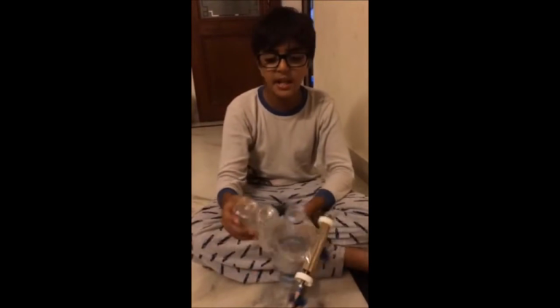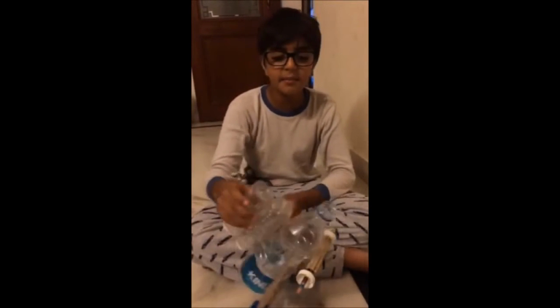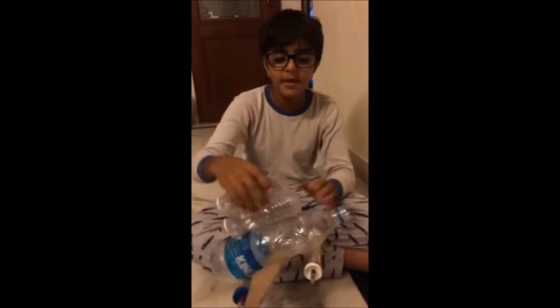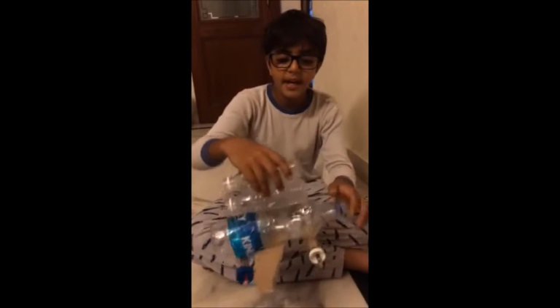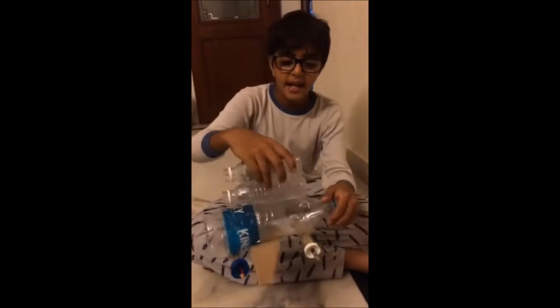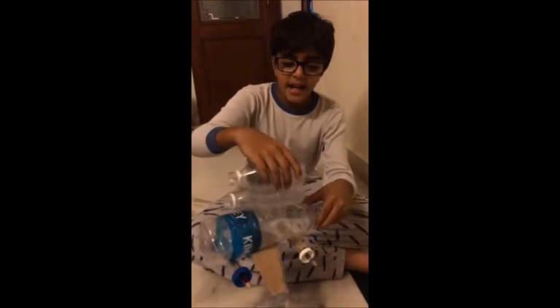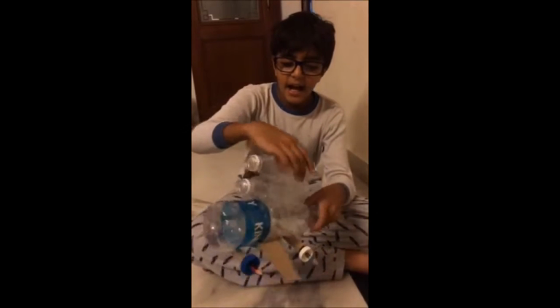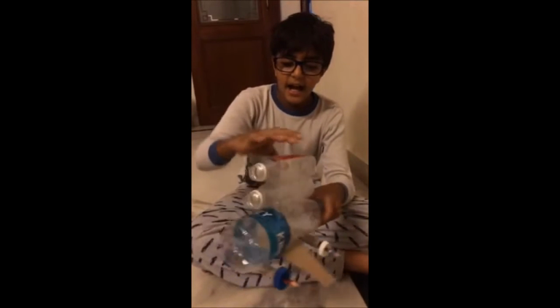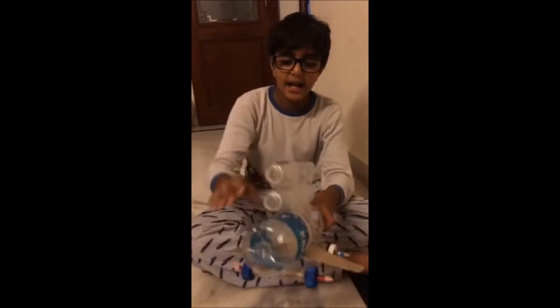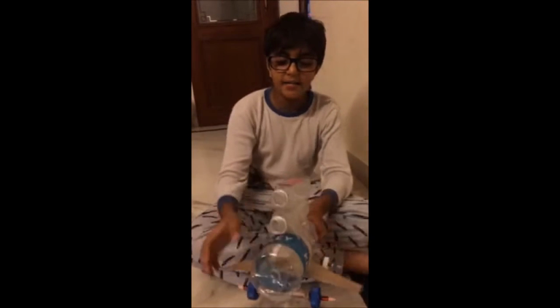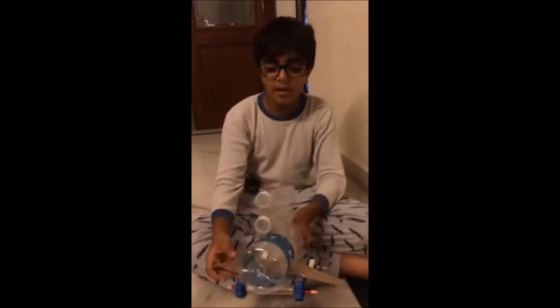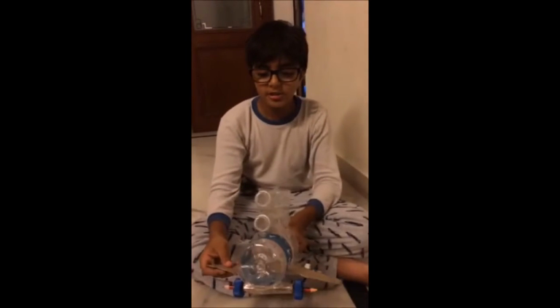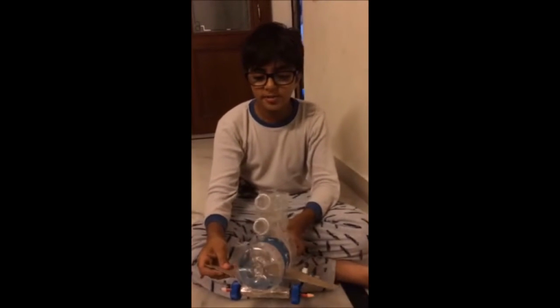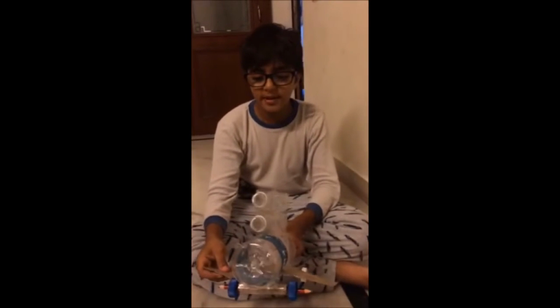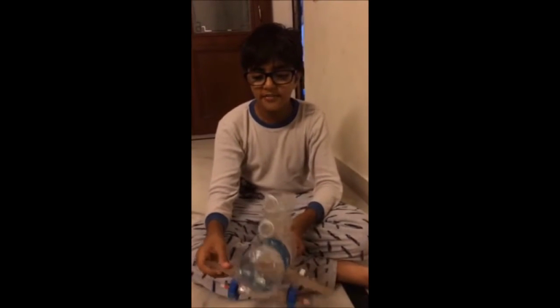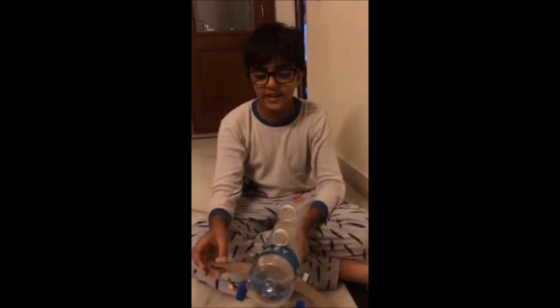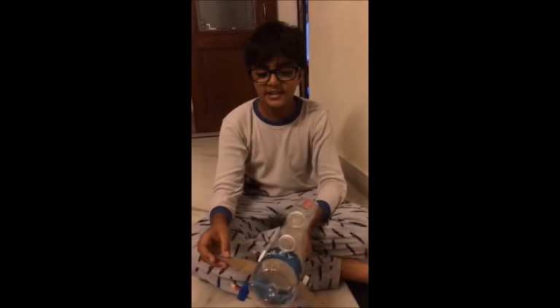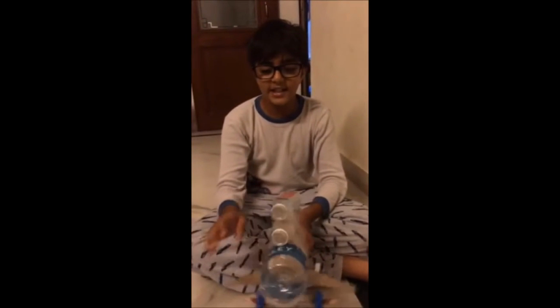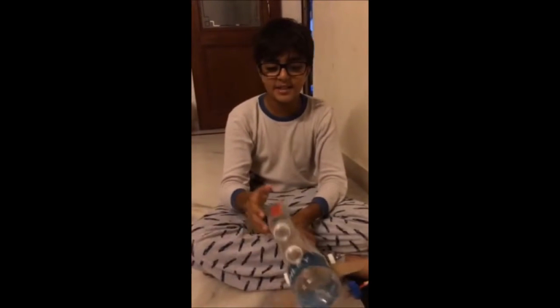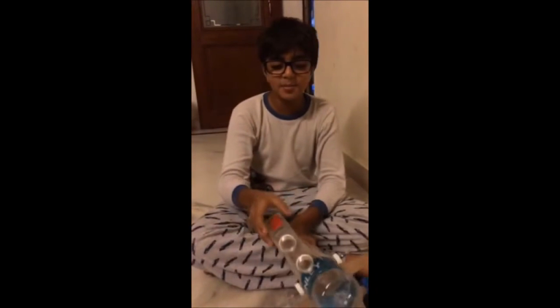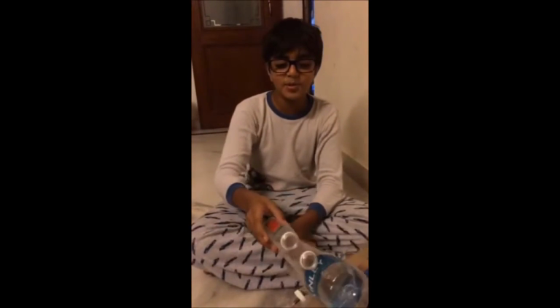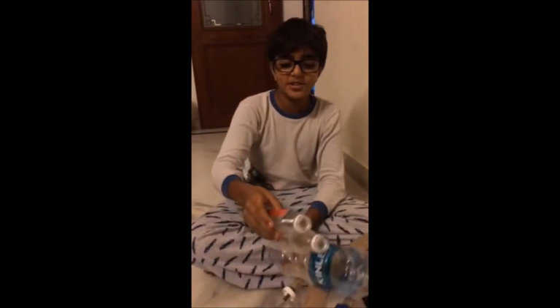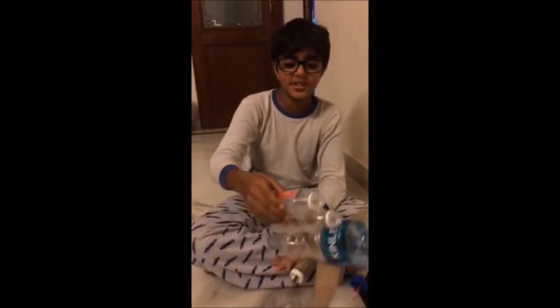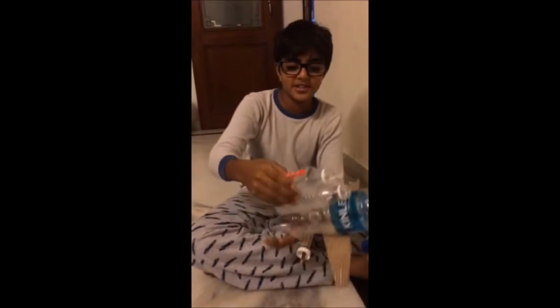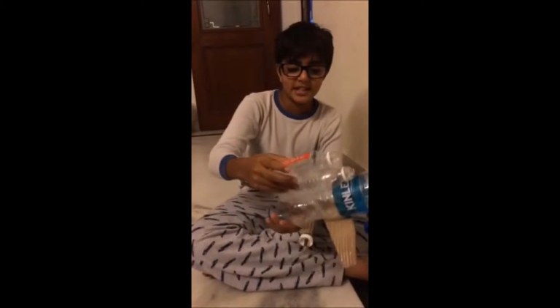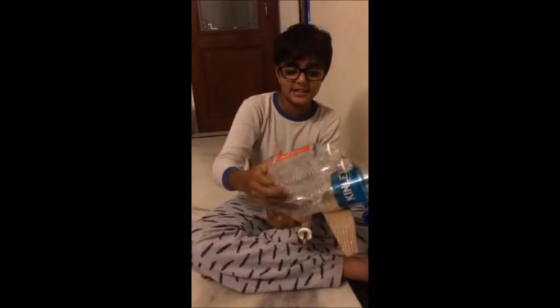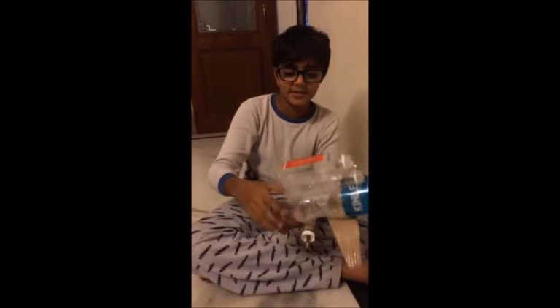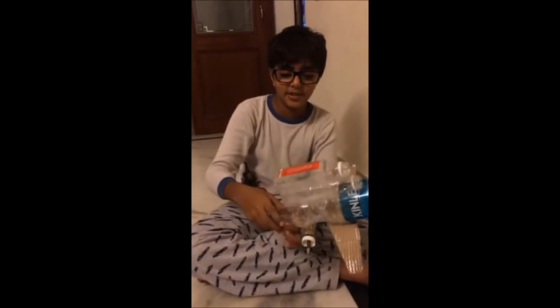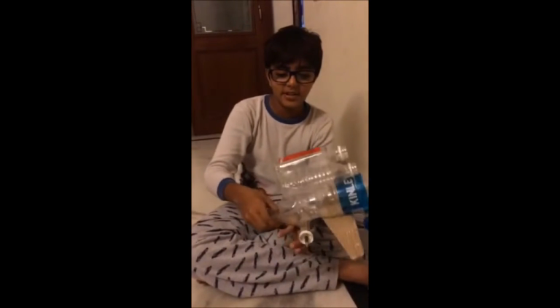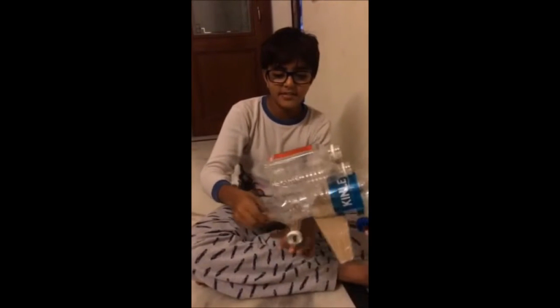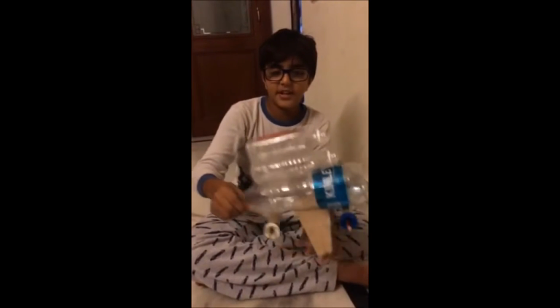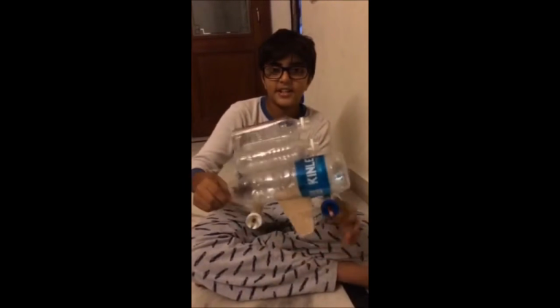I have also made wings and some boosters, just for fun.